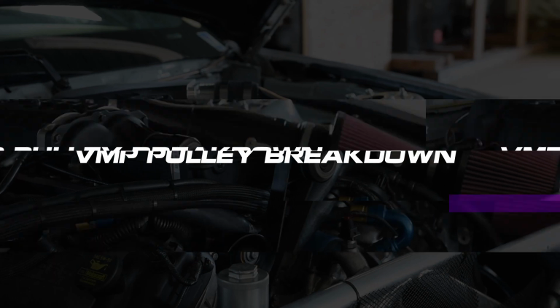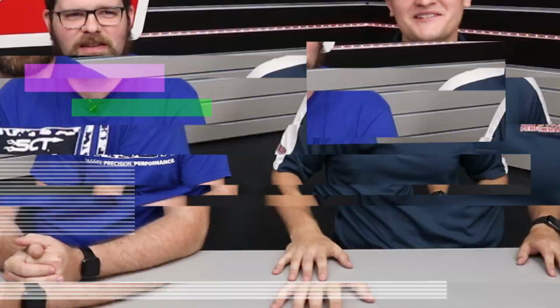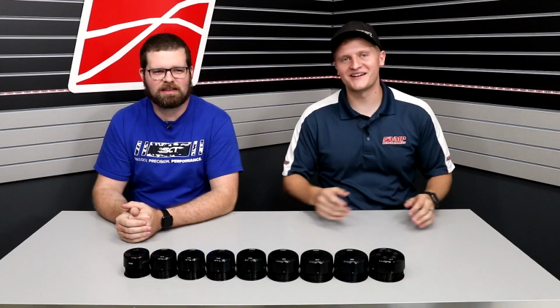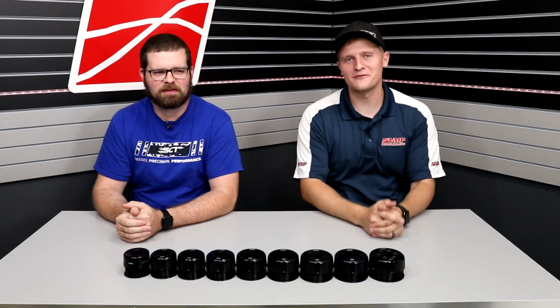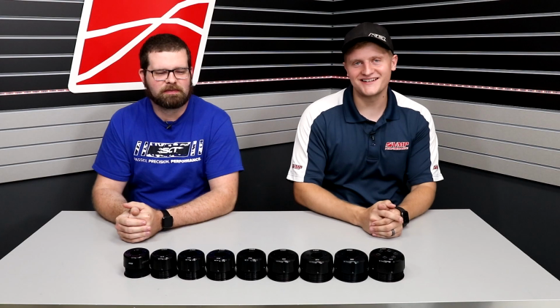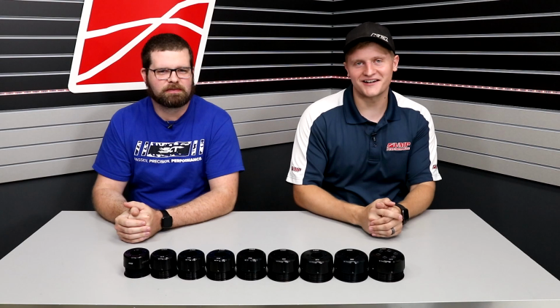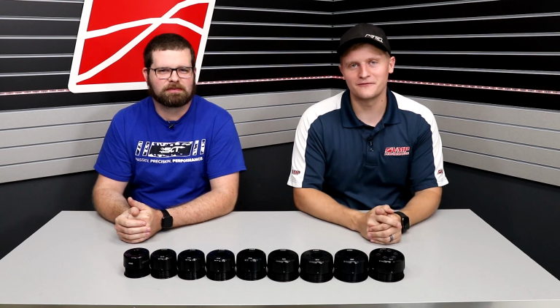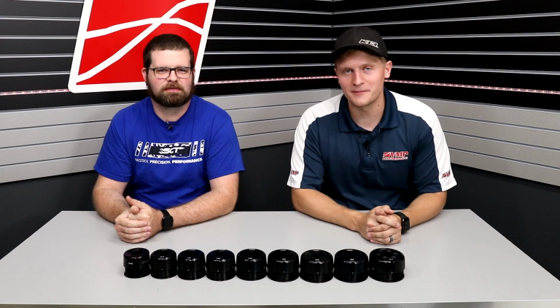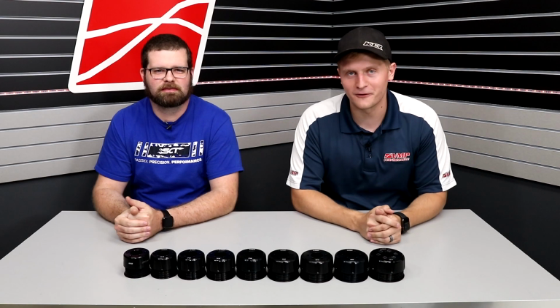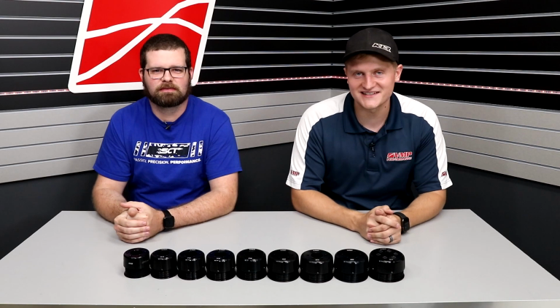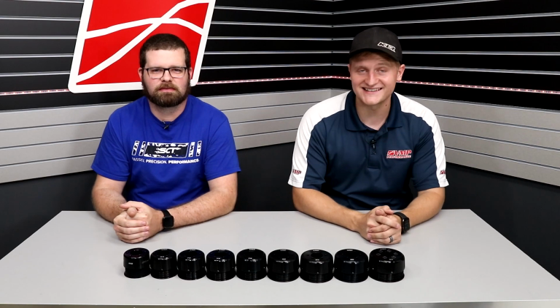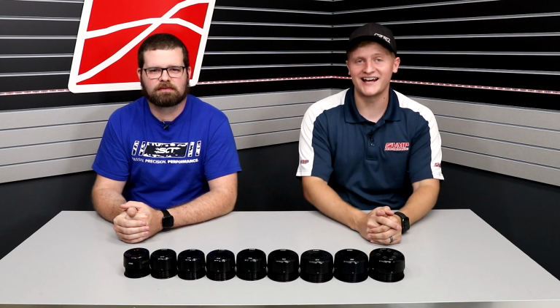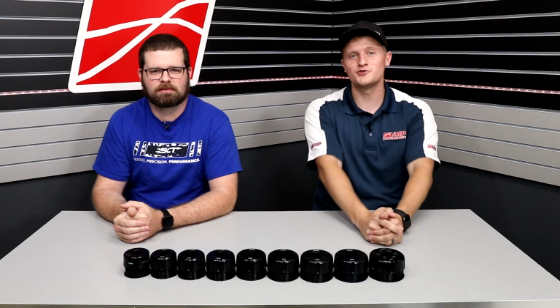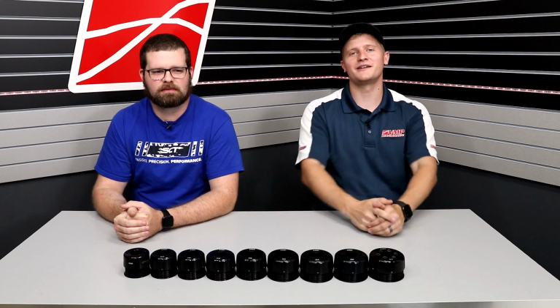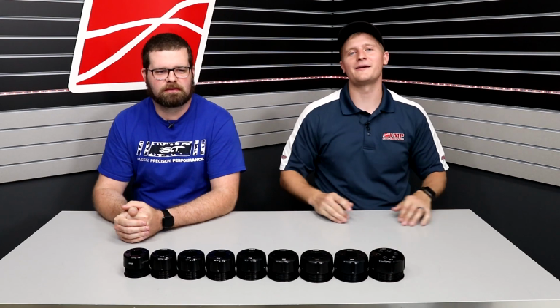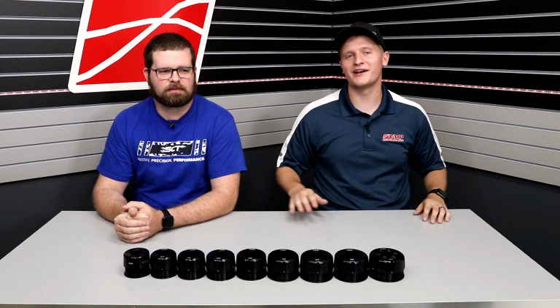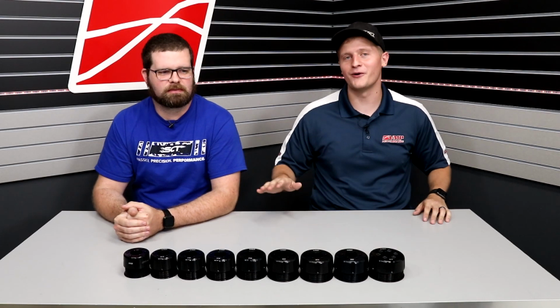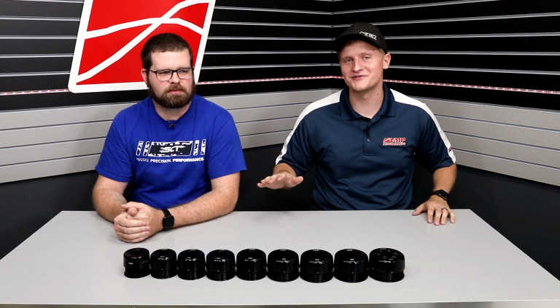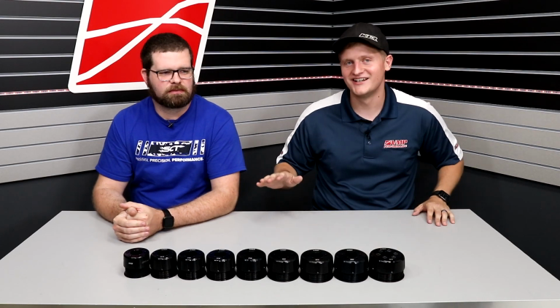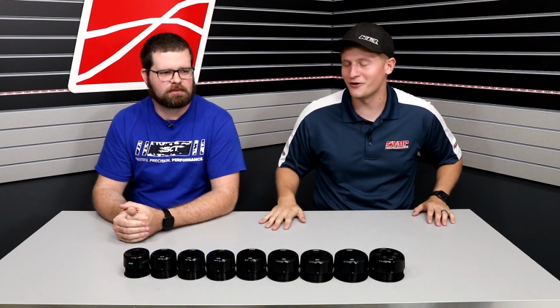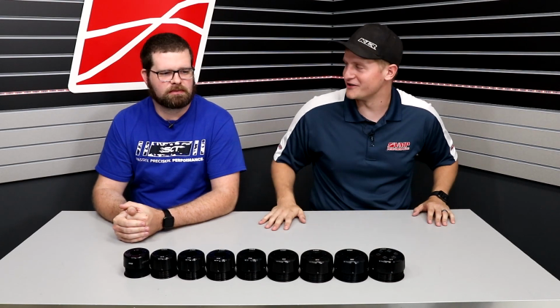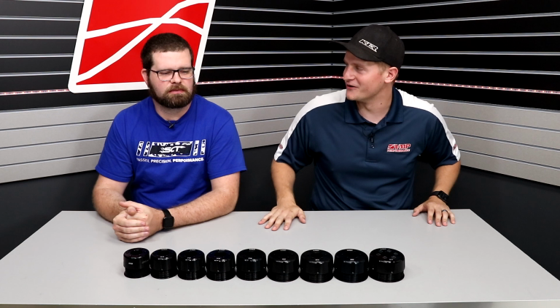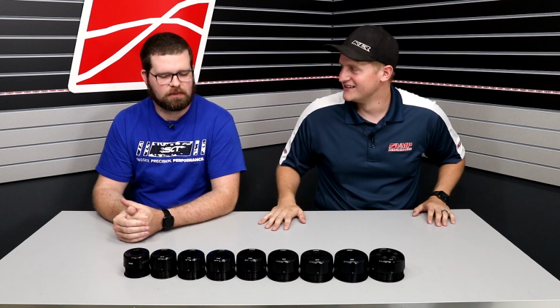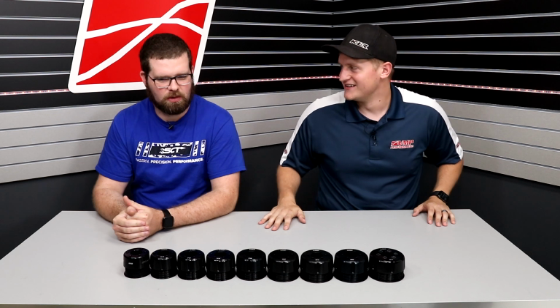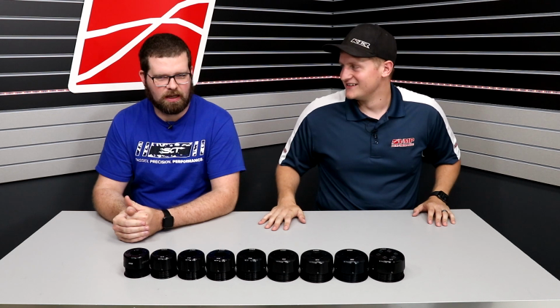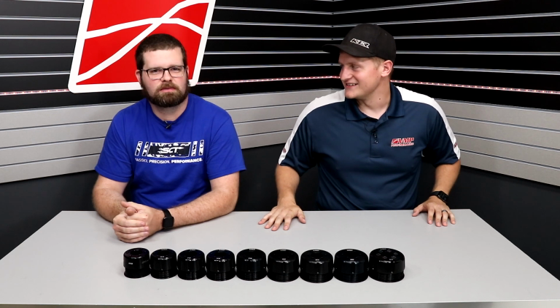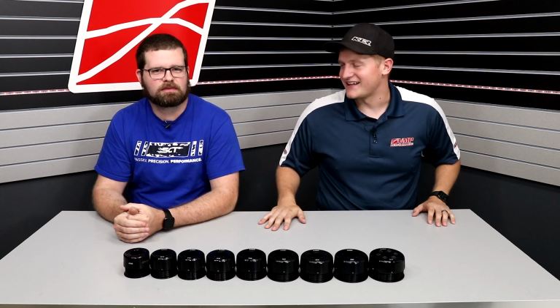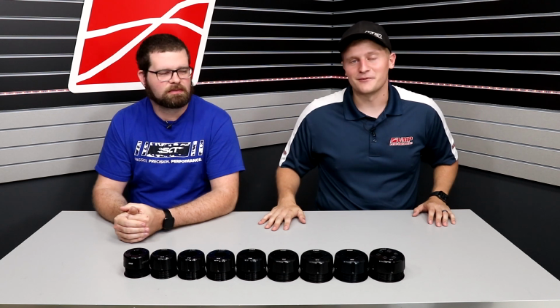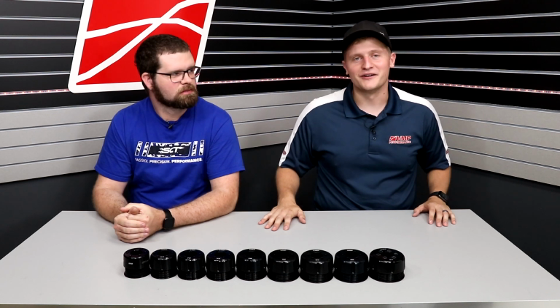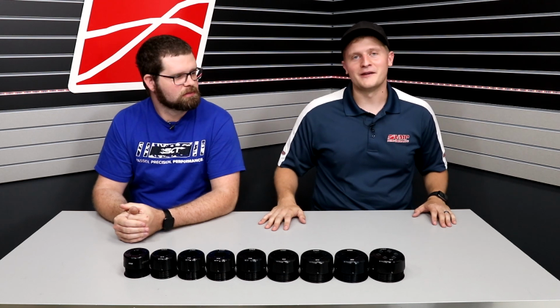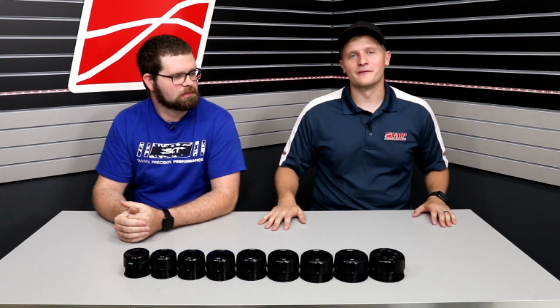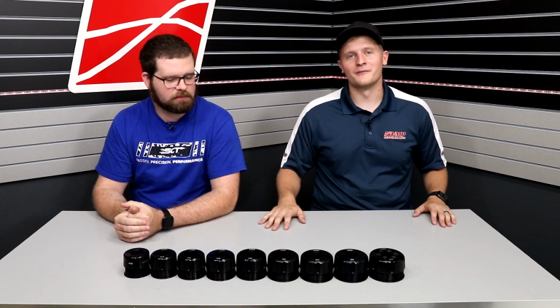What is going on everybody? Chuck here with VMP Performance, and today I'm joined by my co-host Joe Goodno, Lead Calibrator here at VMP Performance.